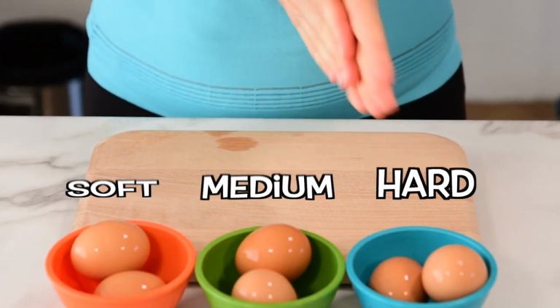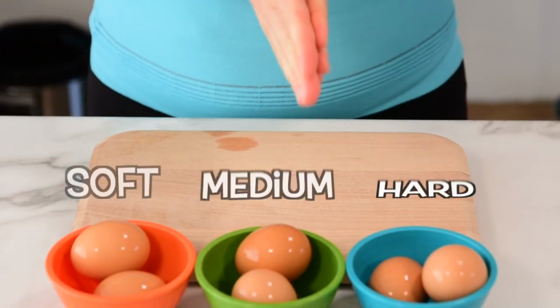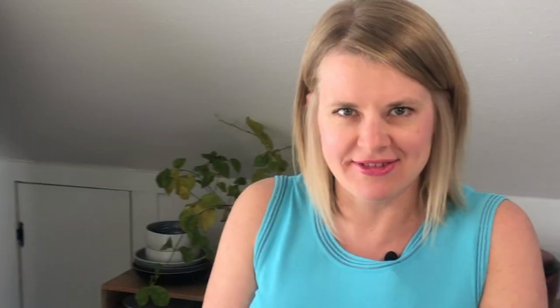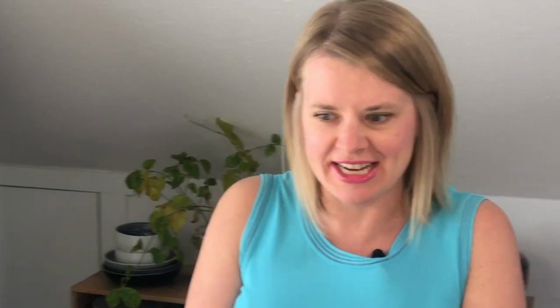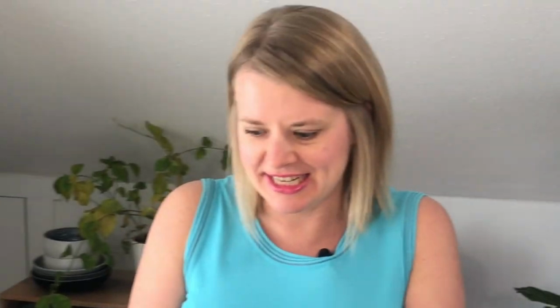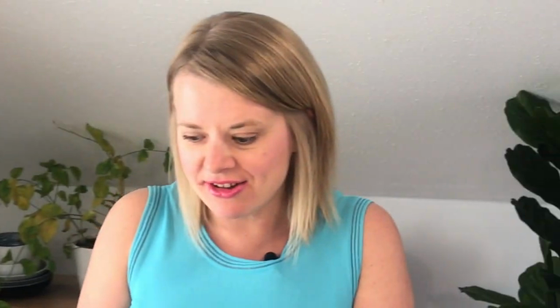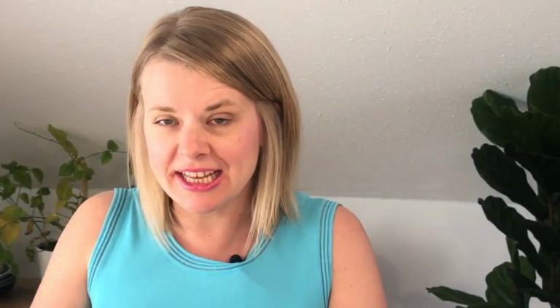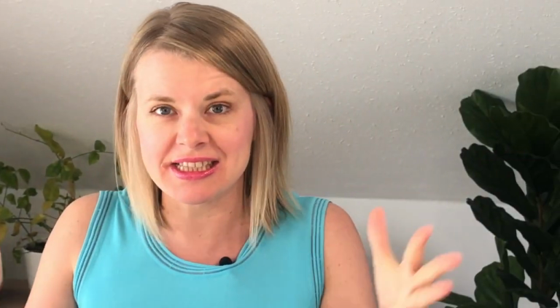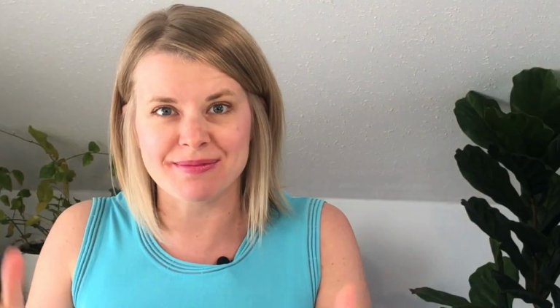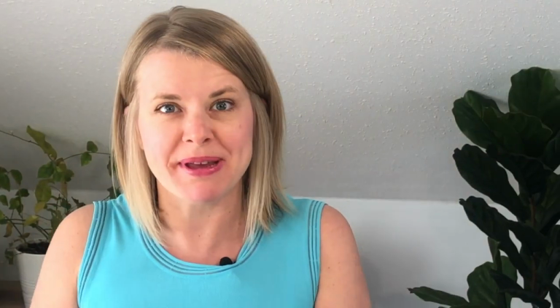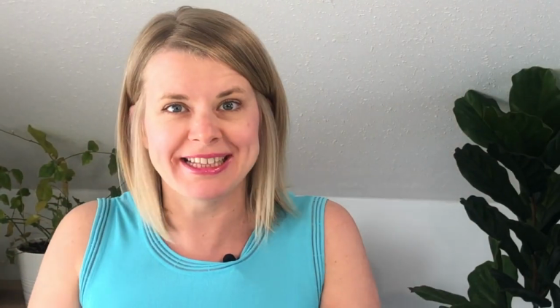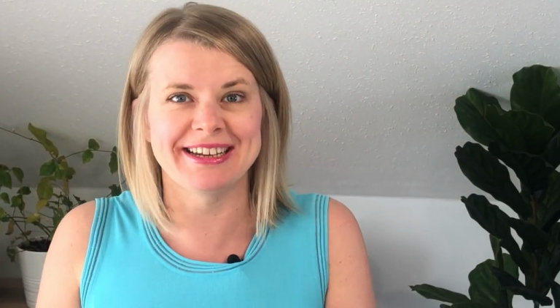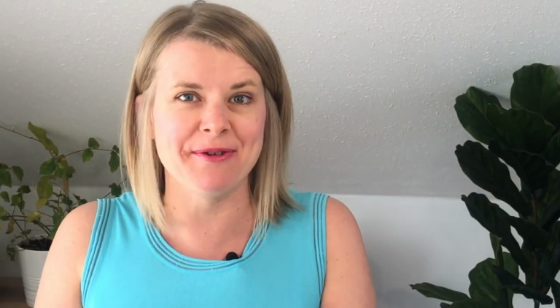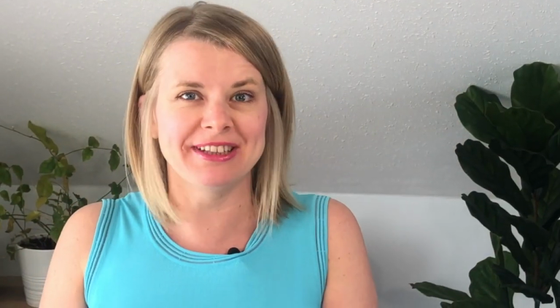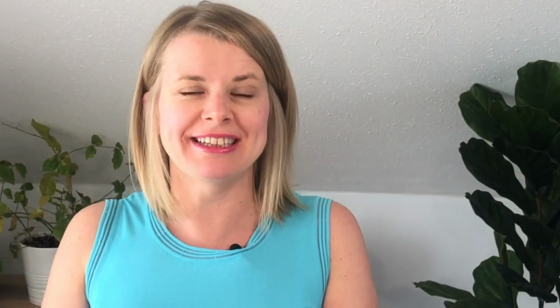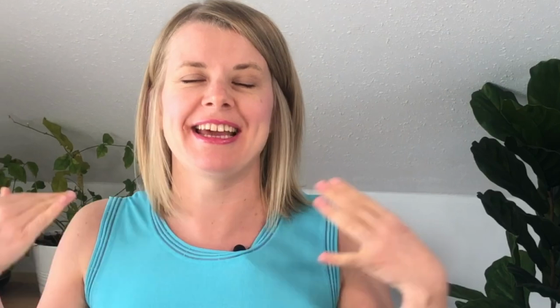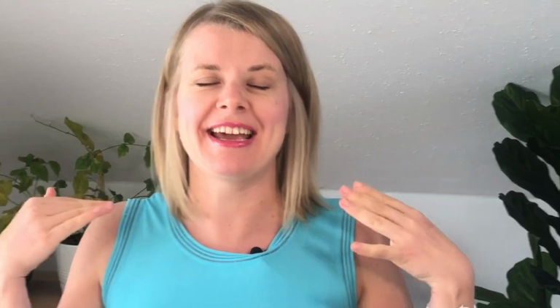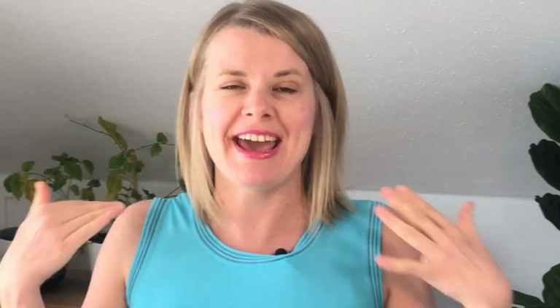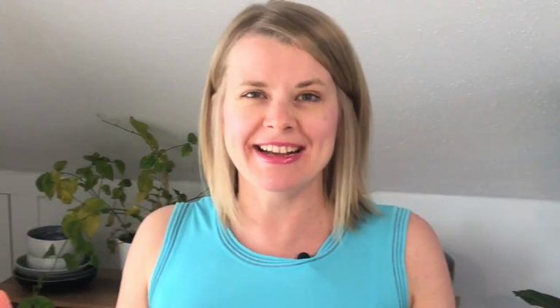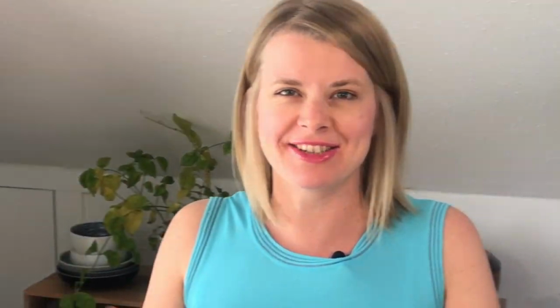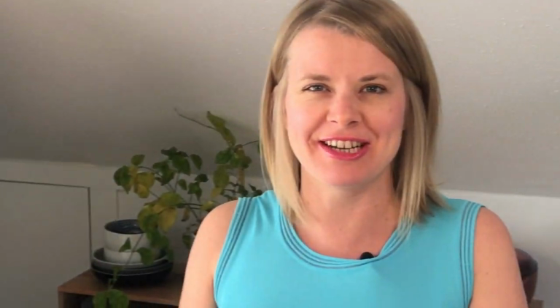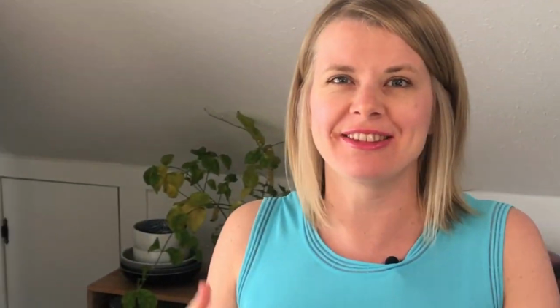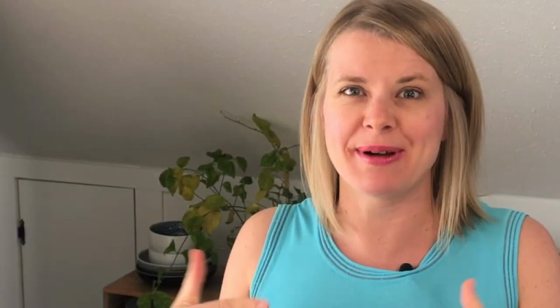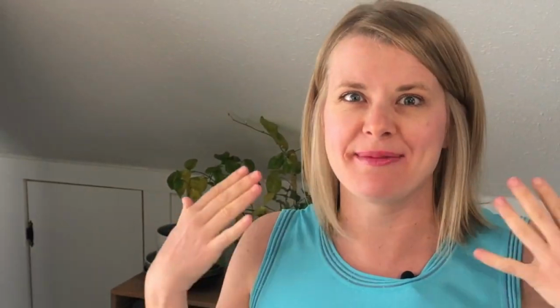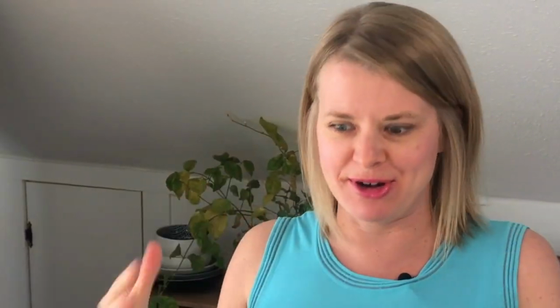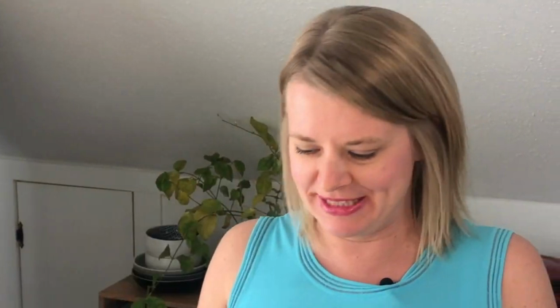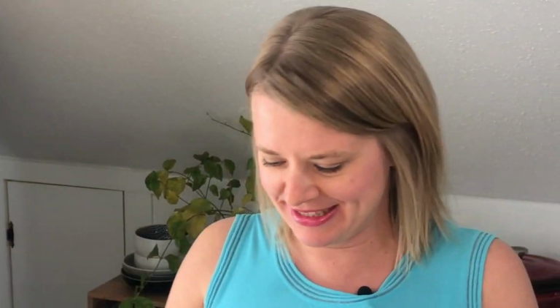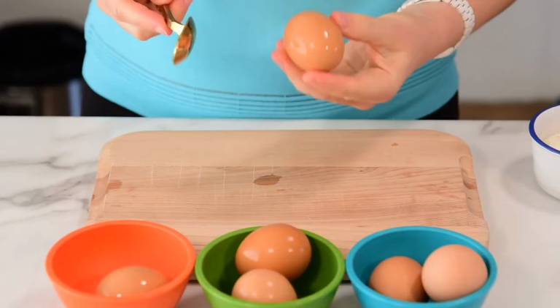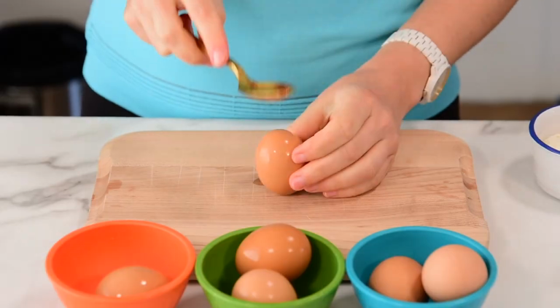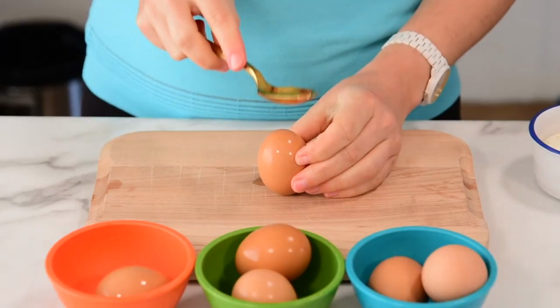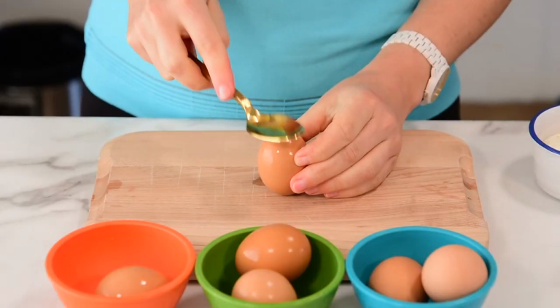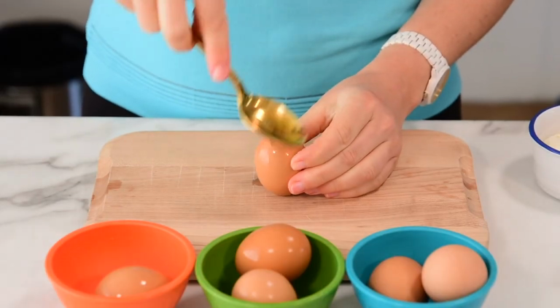All right, now let's peel and hopefully the eggs turn out the way I promised. I have no idea.